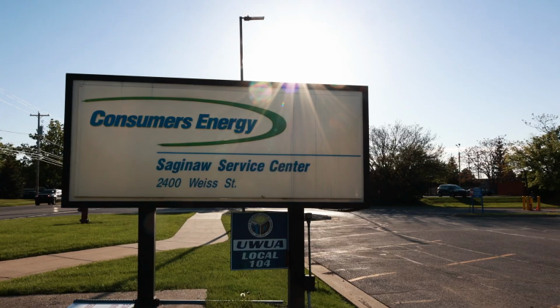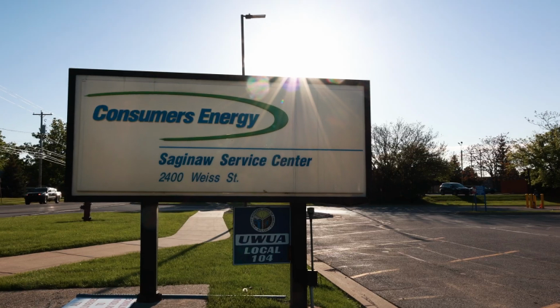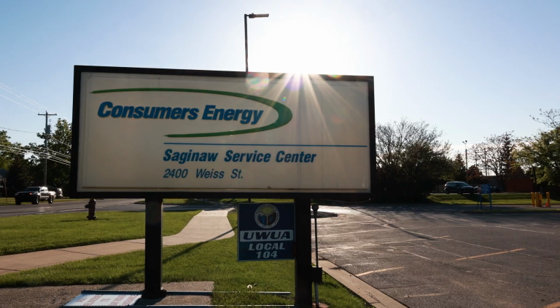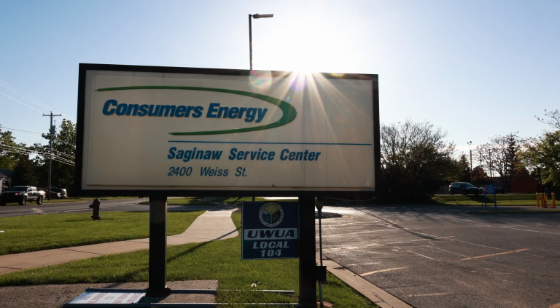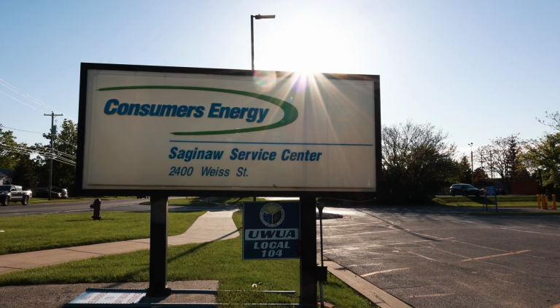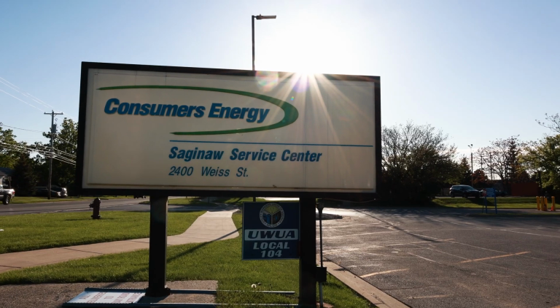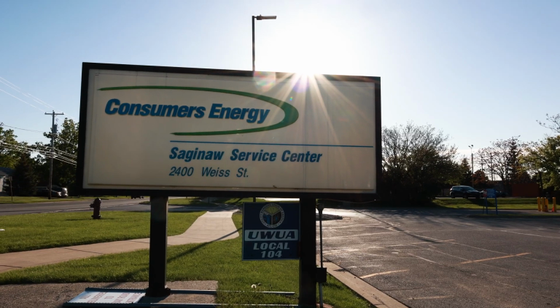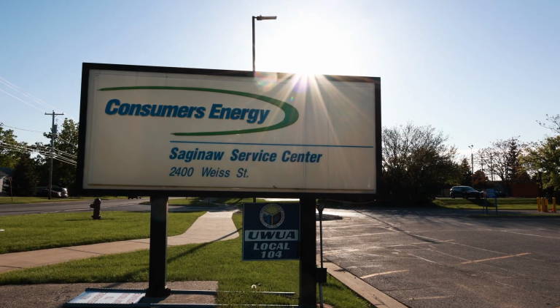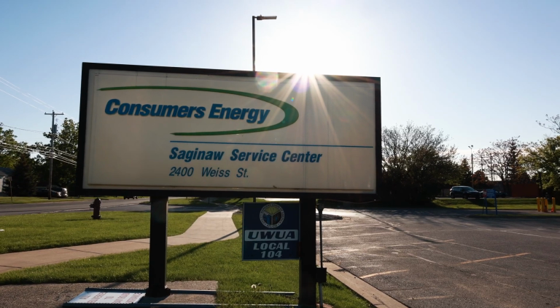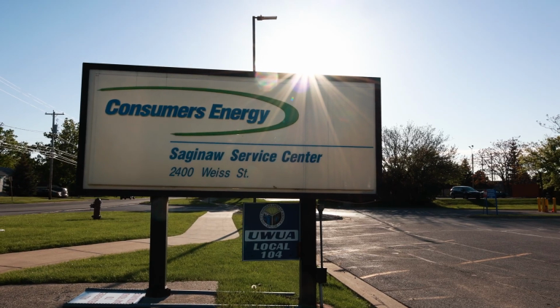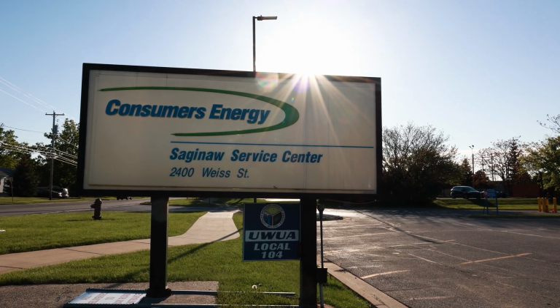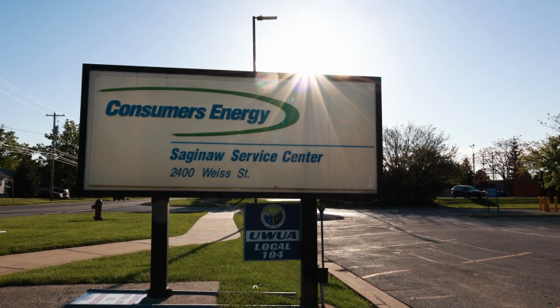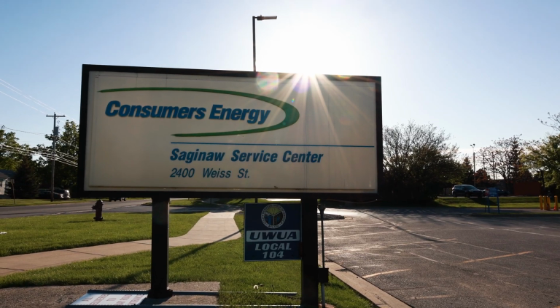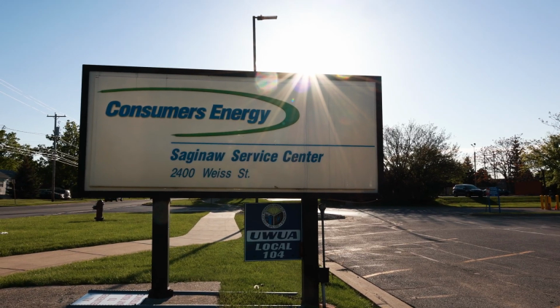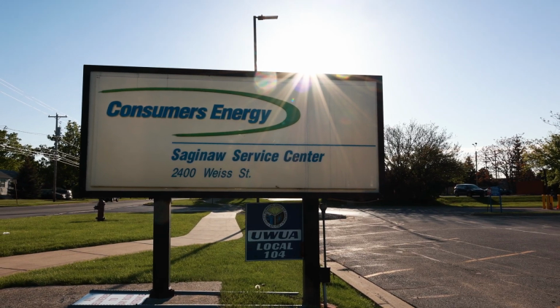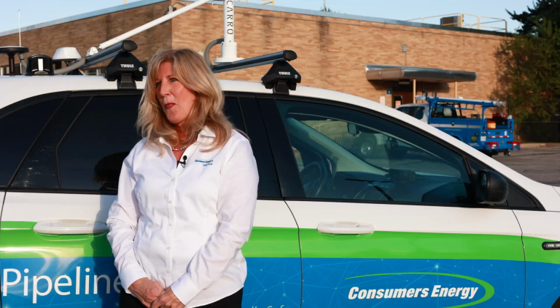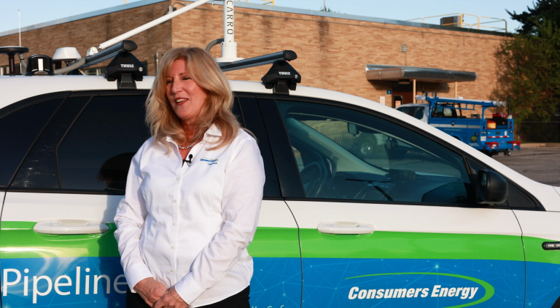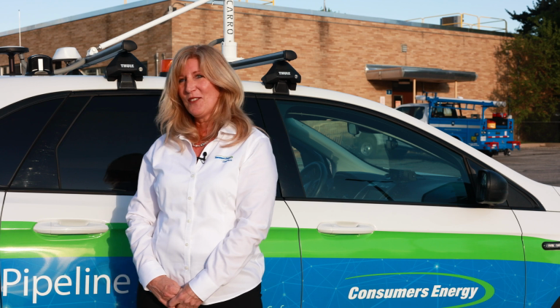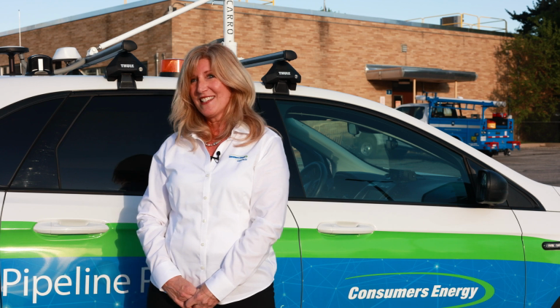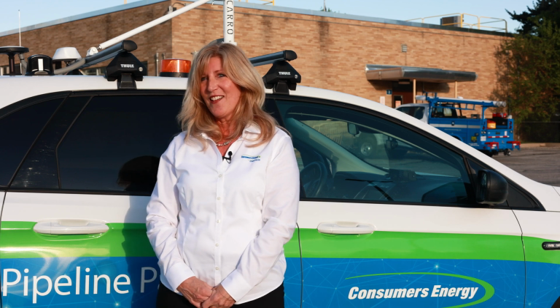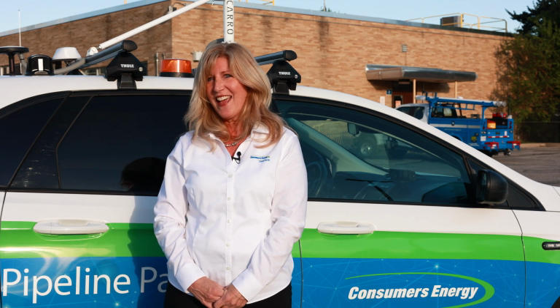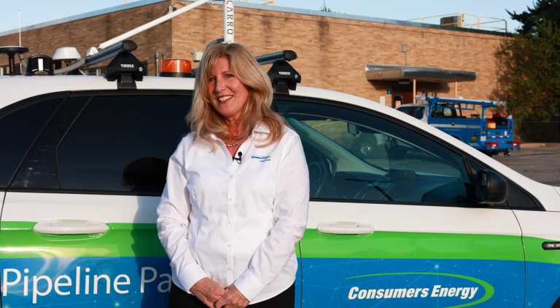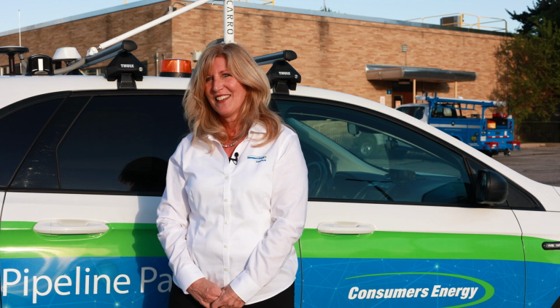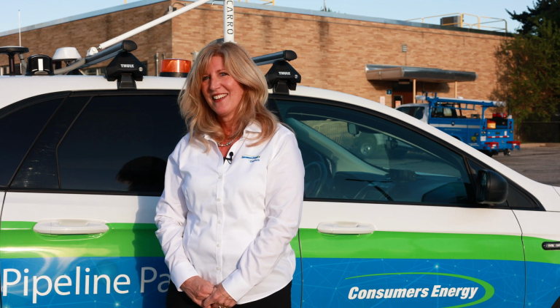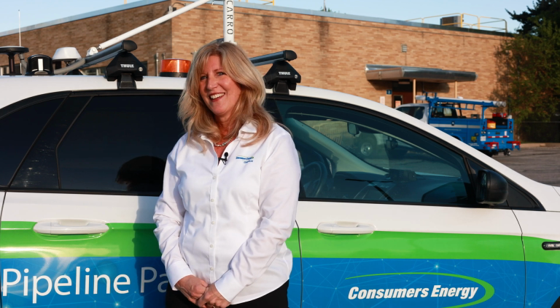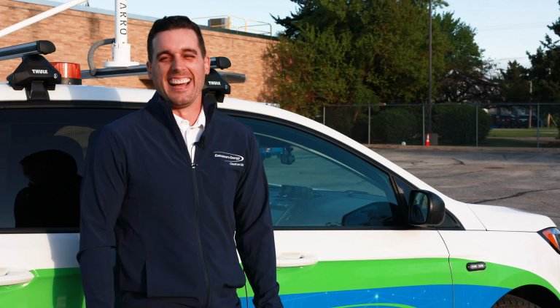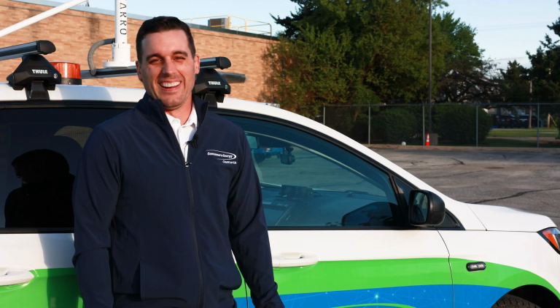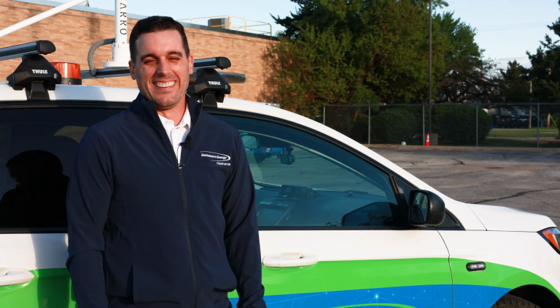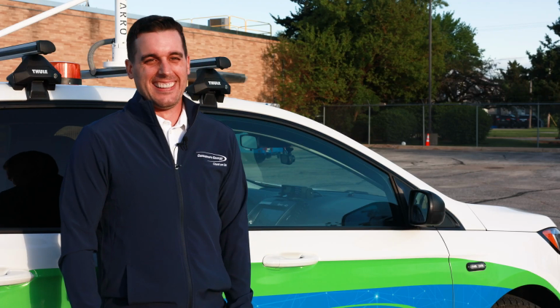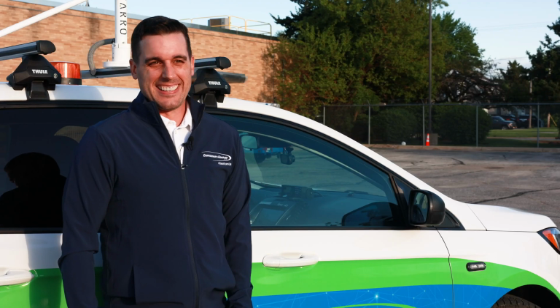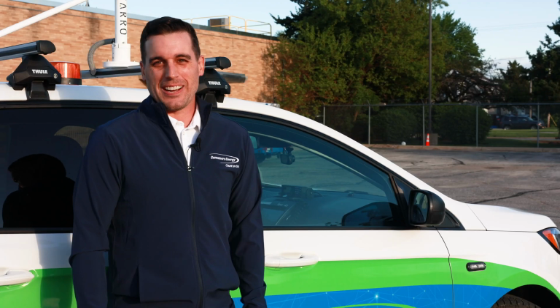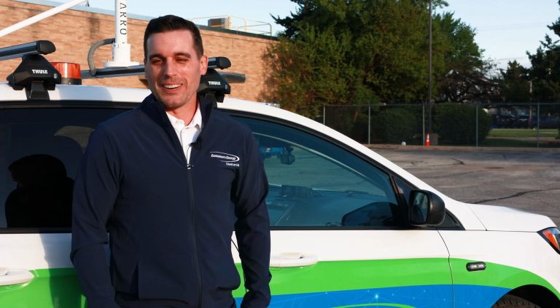We head from the park to the Consumers Energy Saginaw Service Center to meet up with Jody and Grant to talk Pacaro.